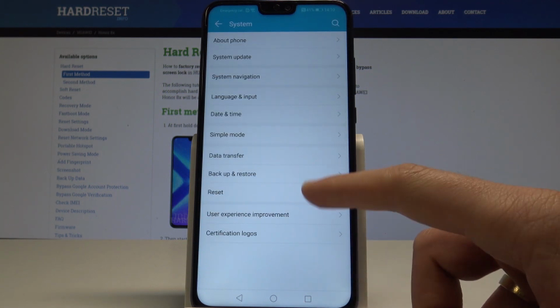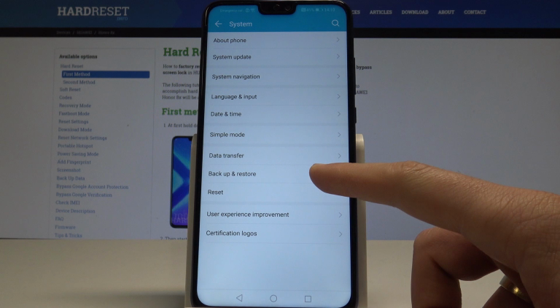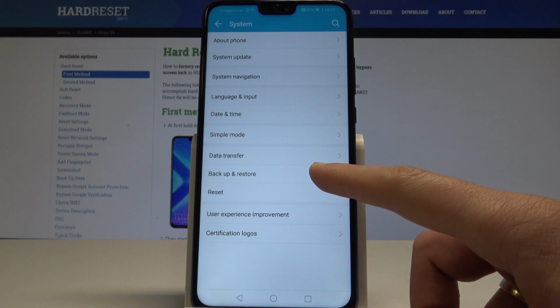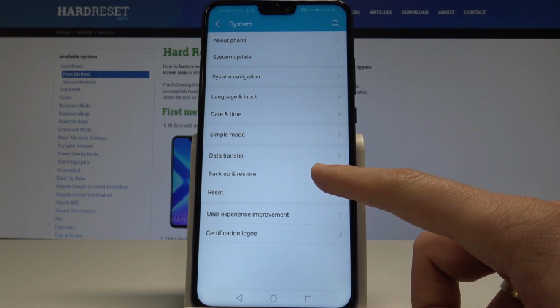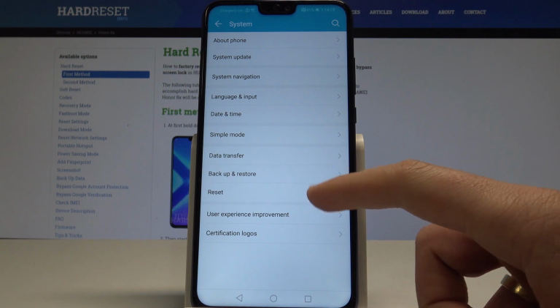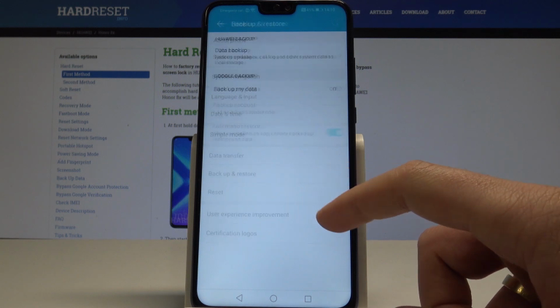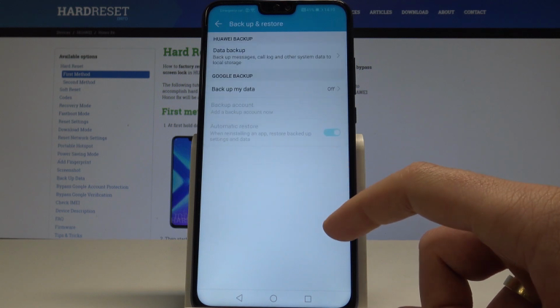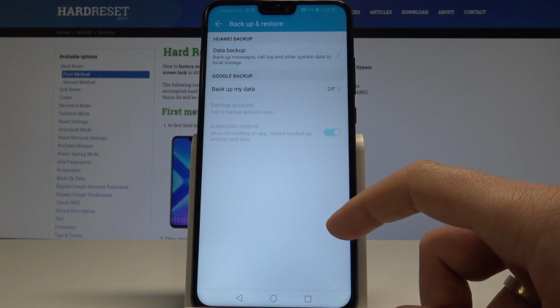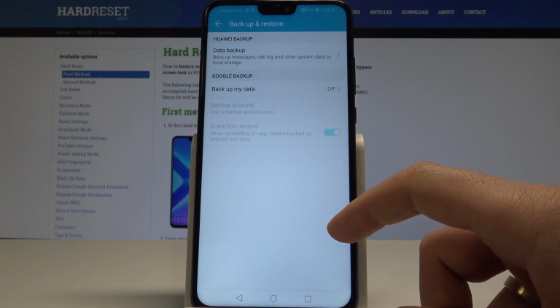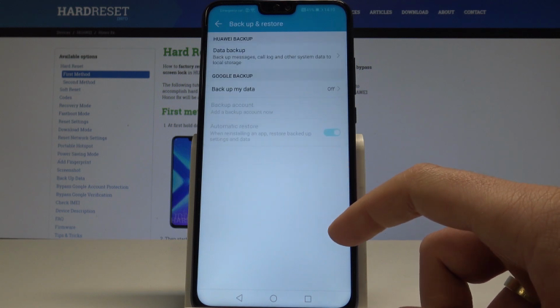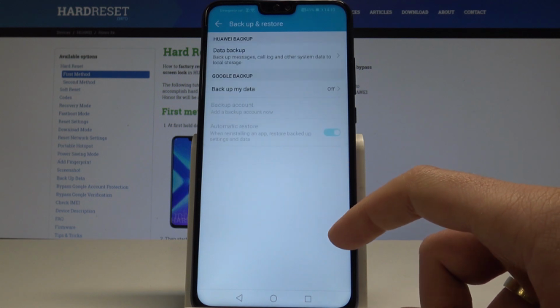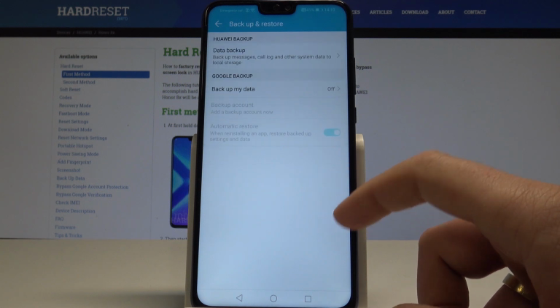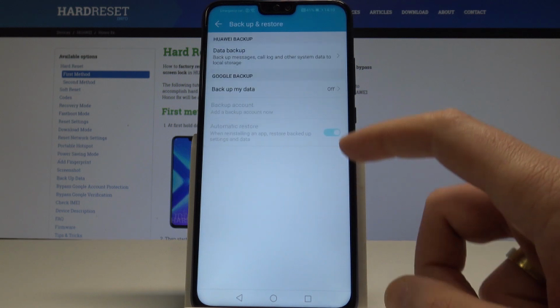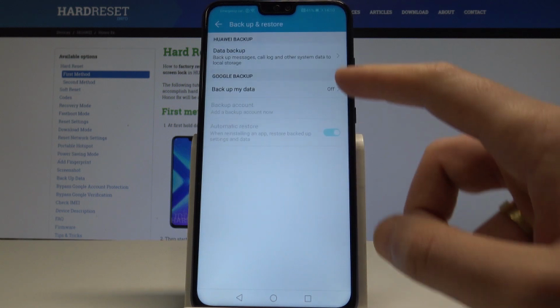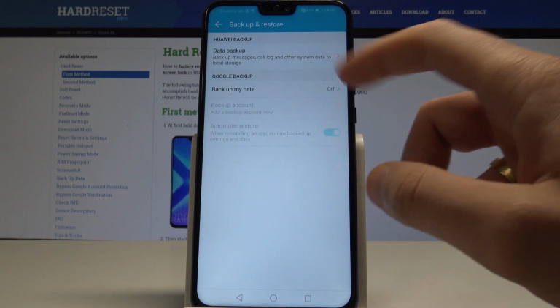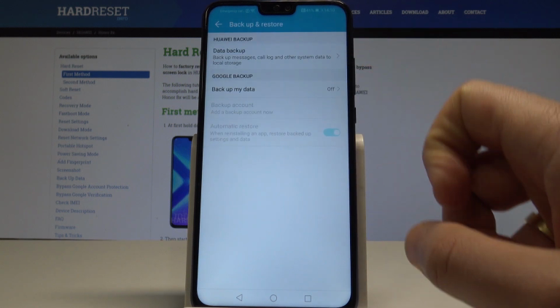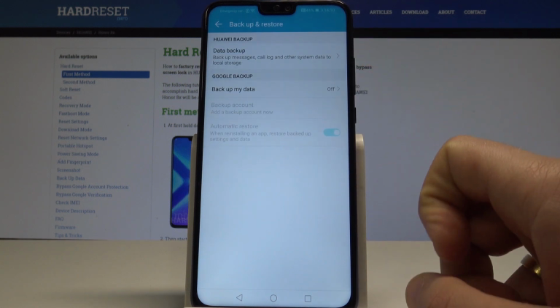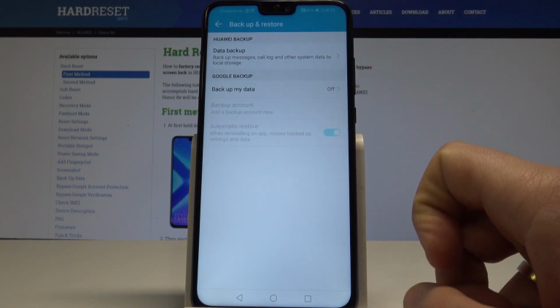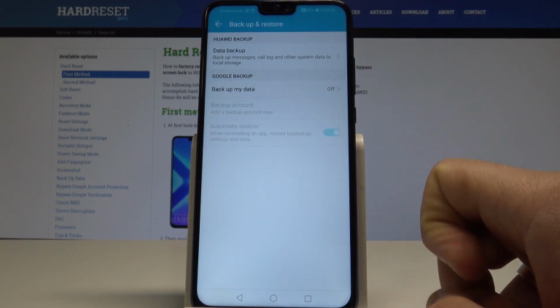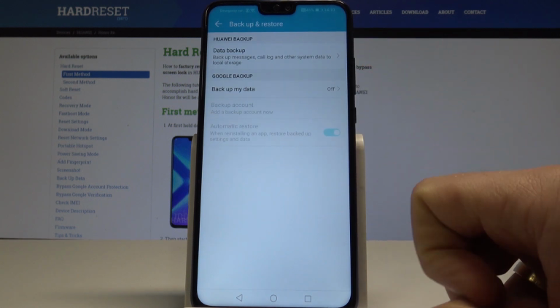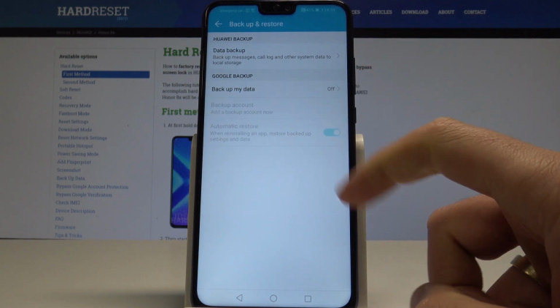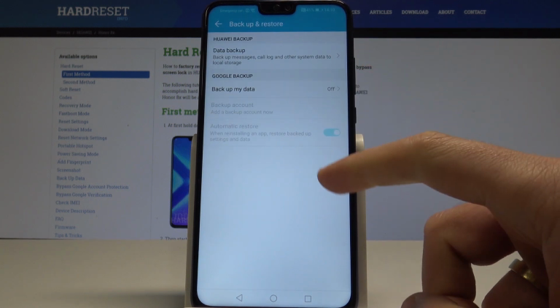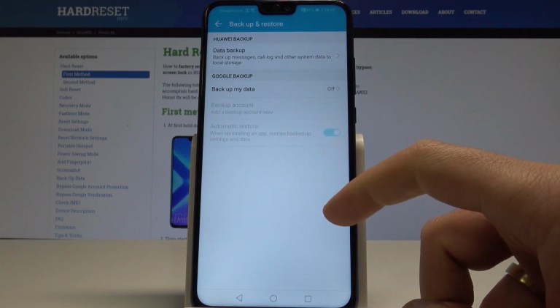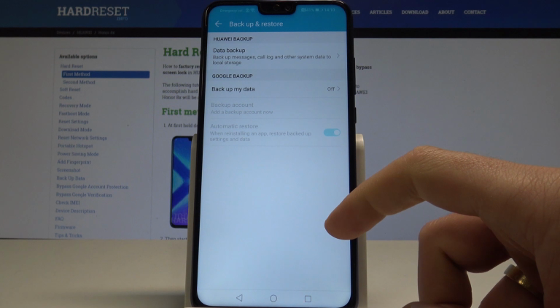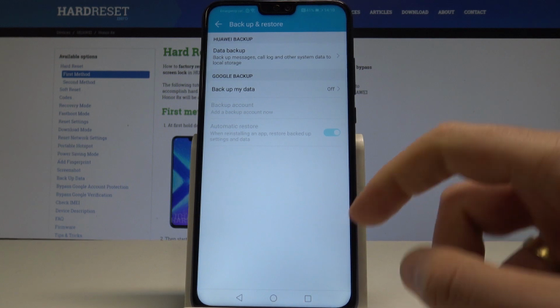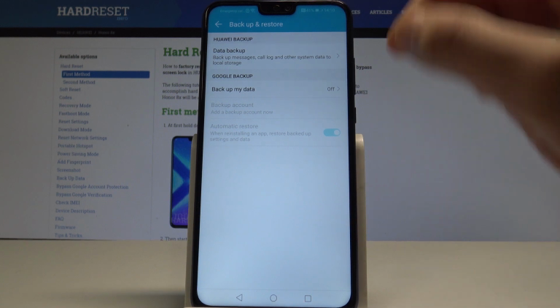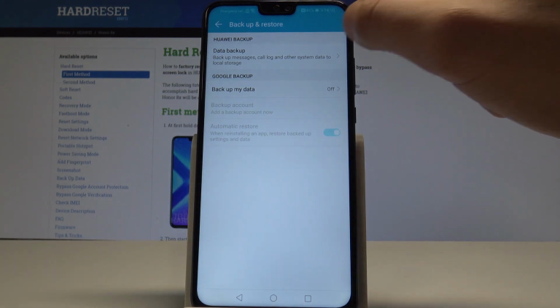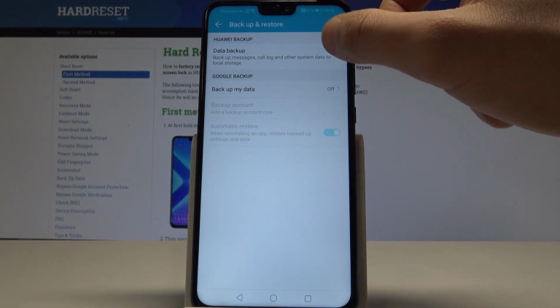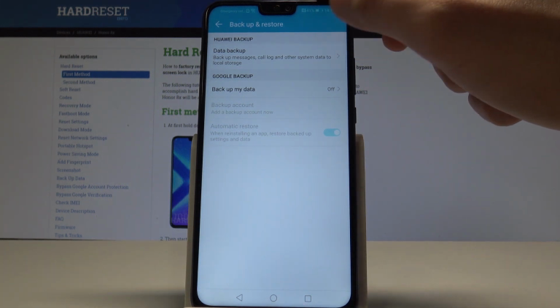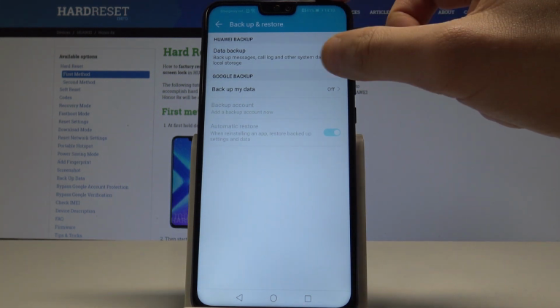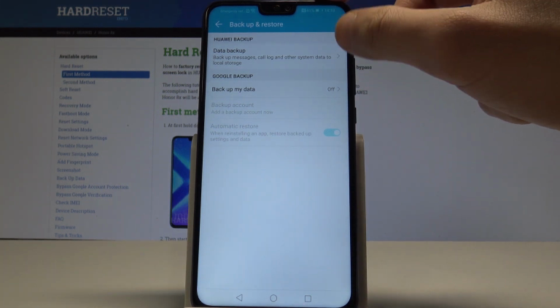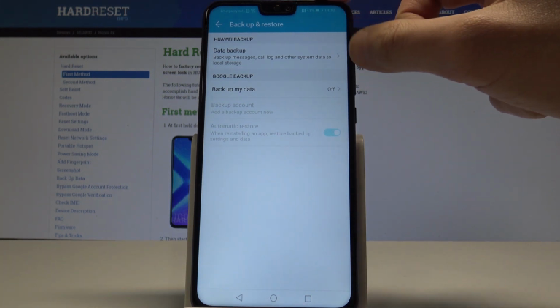Now choose Backup and Restore. As you can see, you can use the Huawei backup or you can use the Google one. In my case, let me use Google backup.